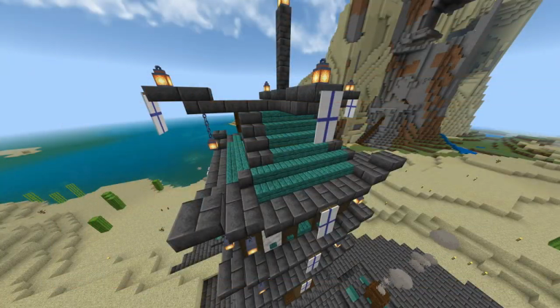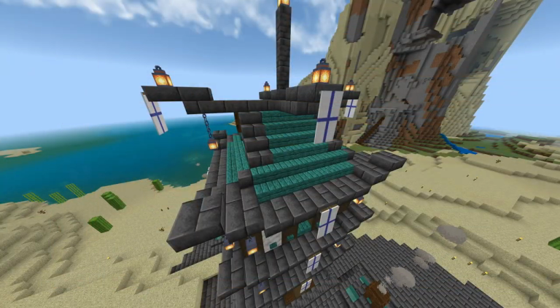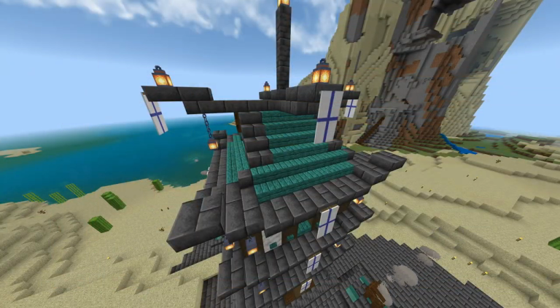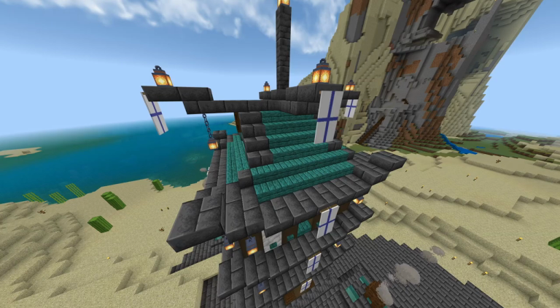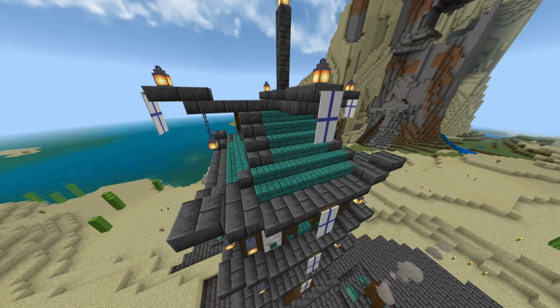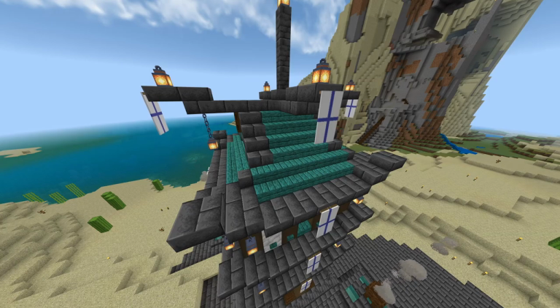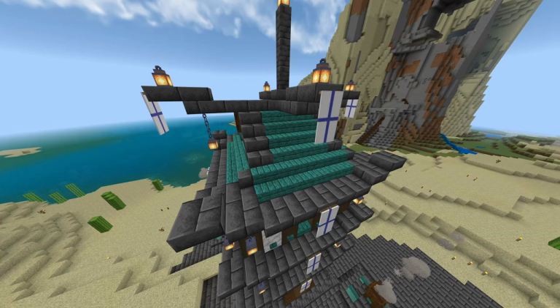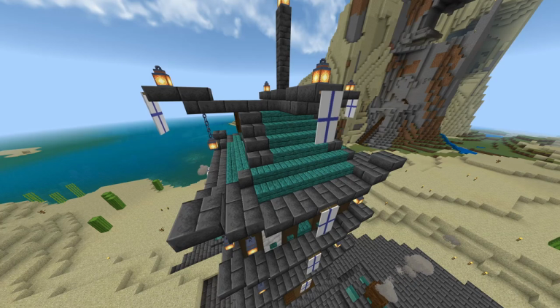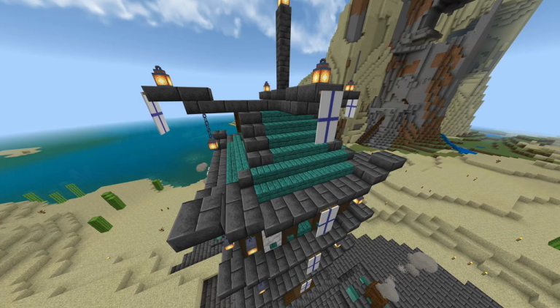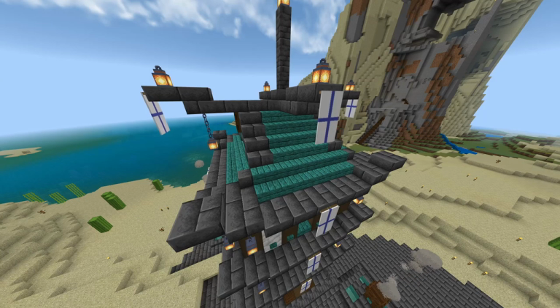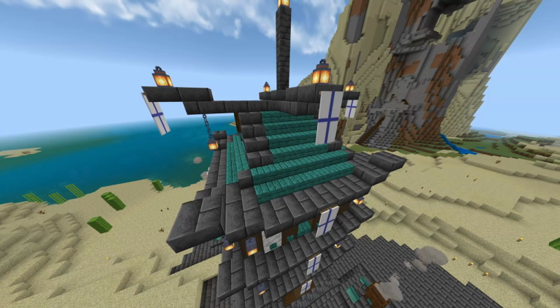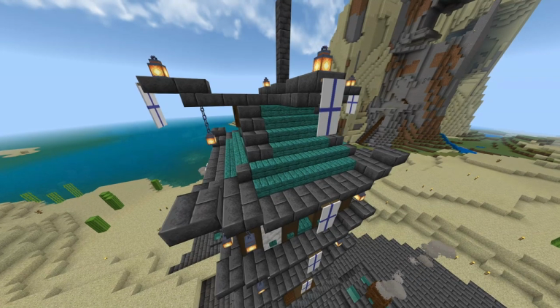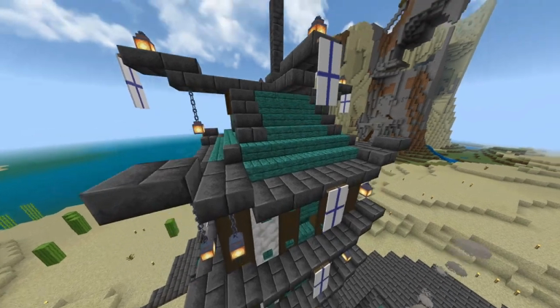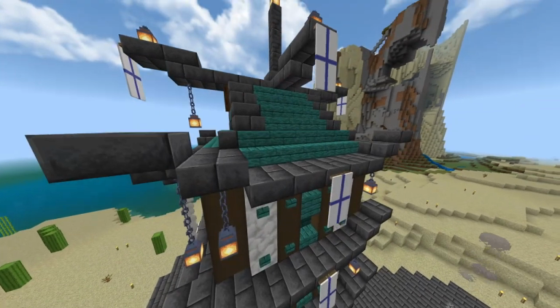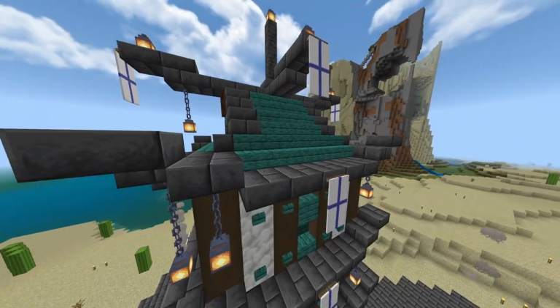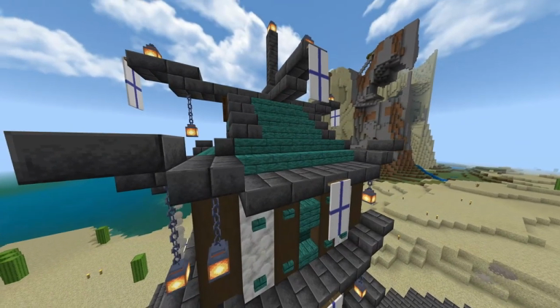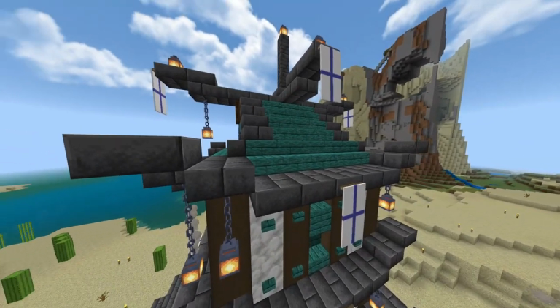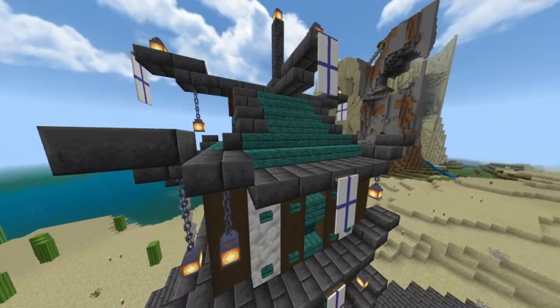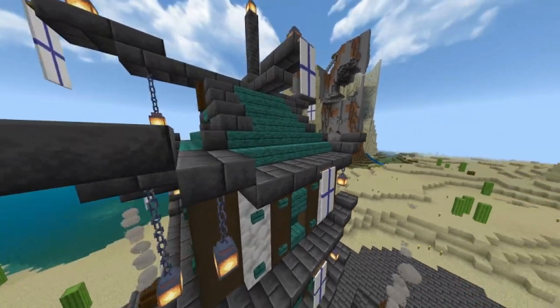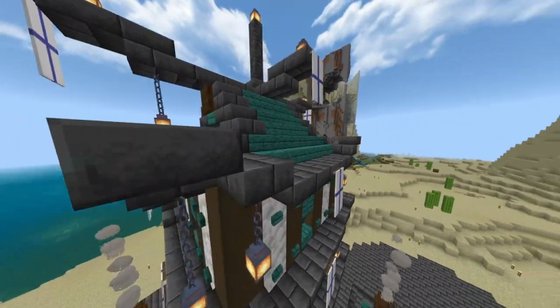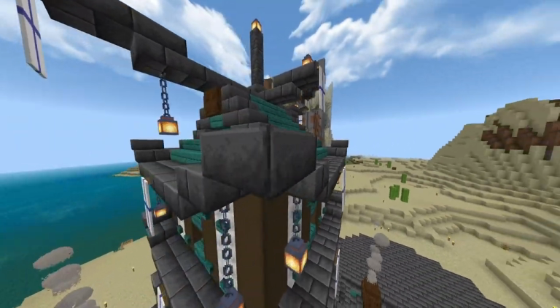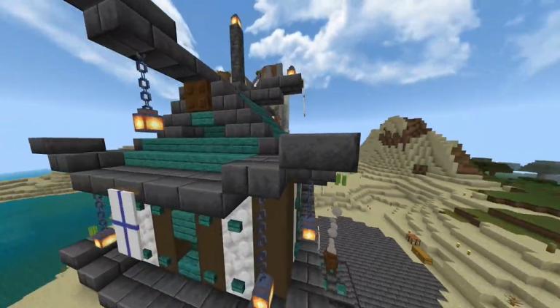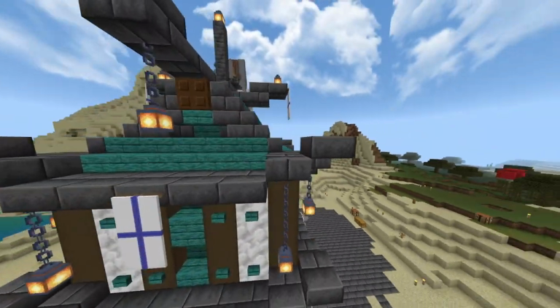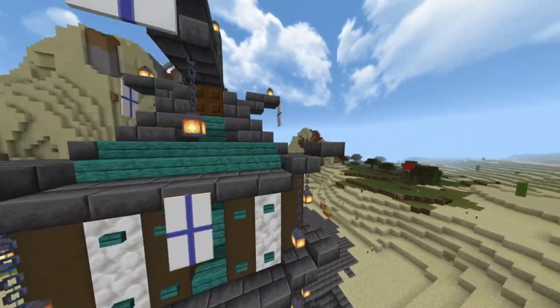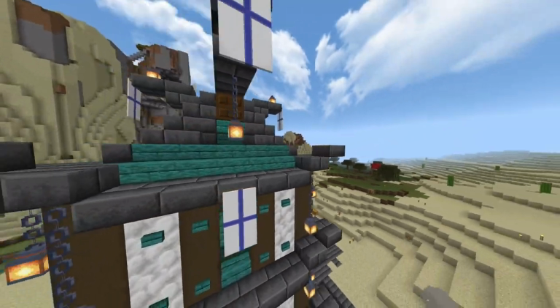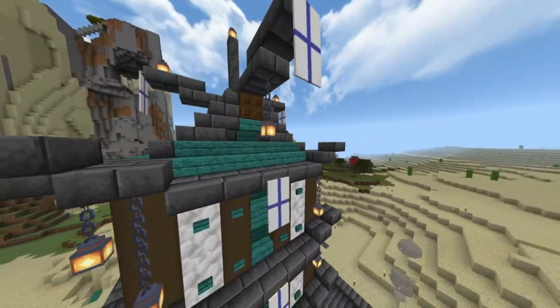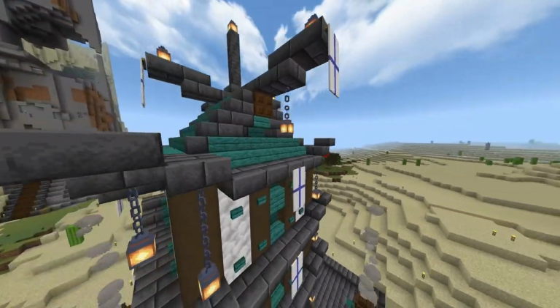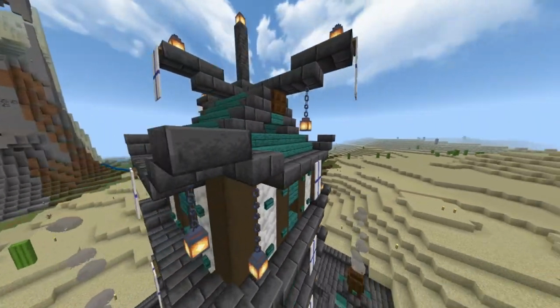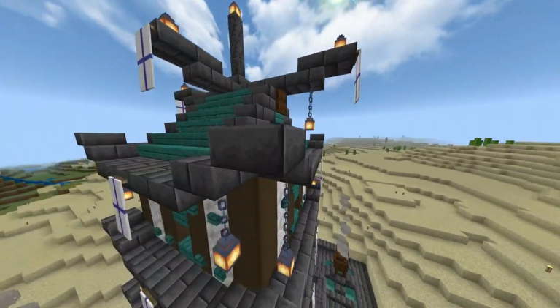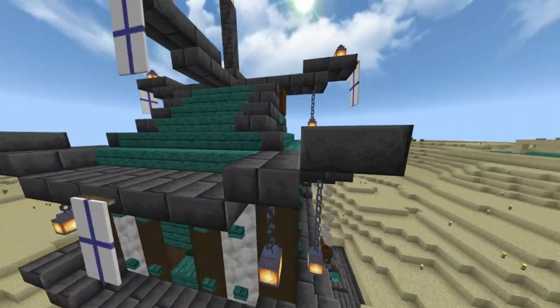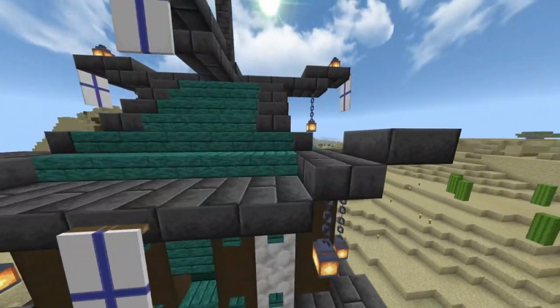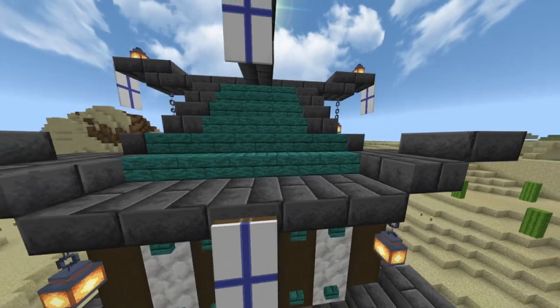This is a fairly well known one, but slabs and stairs can work incredibly well to create roof styles.